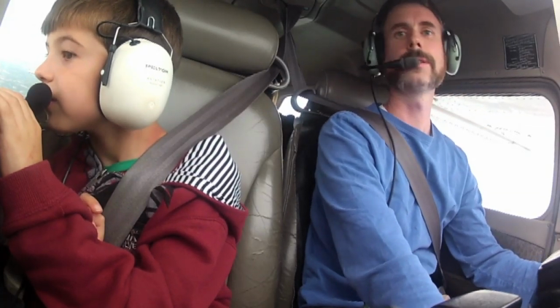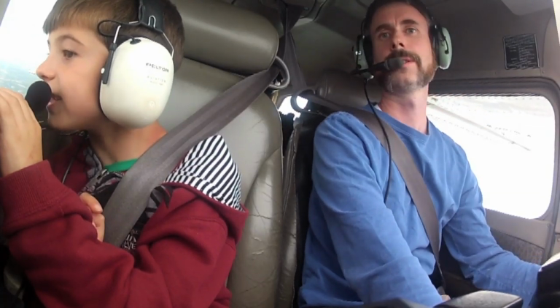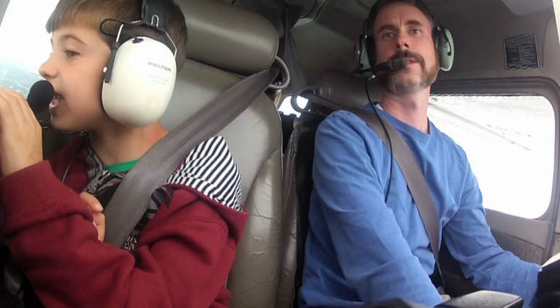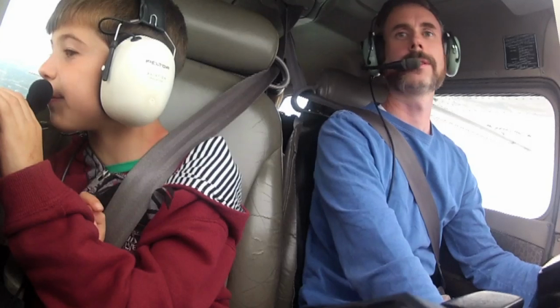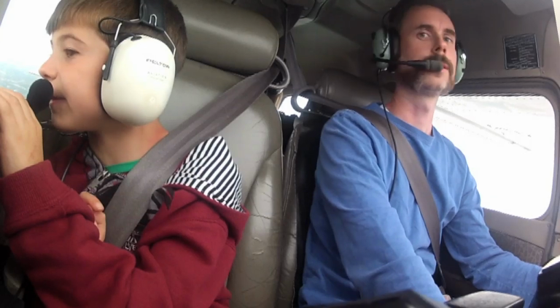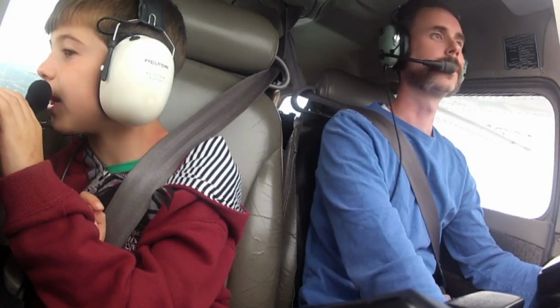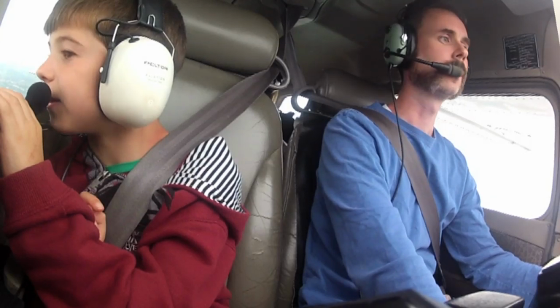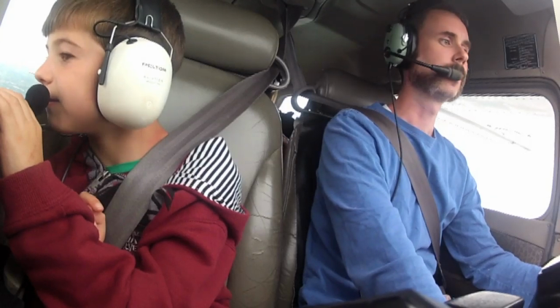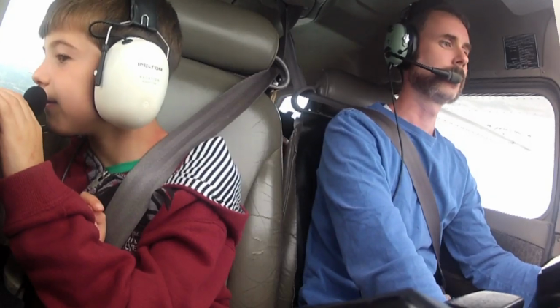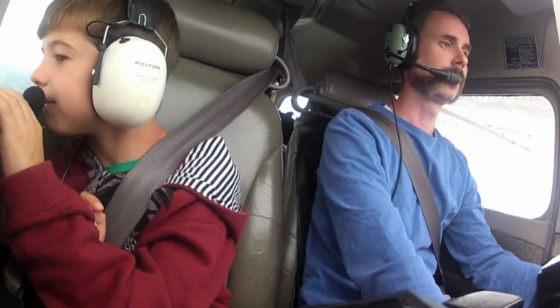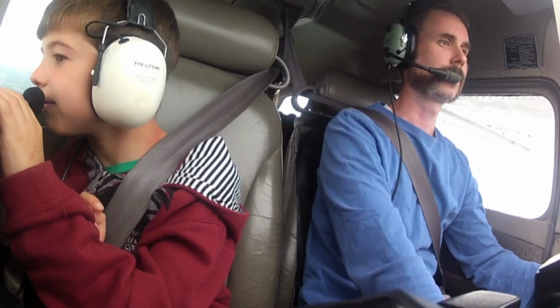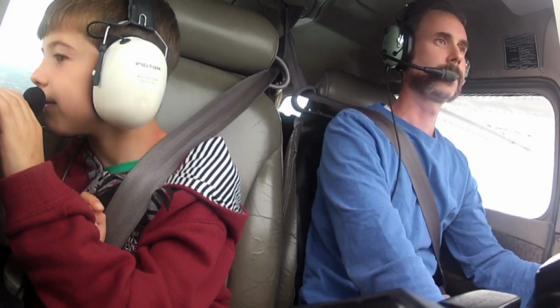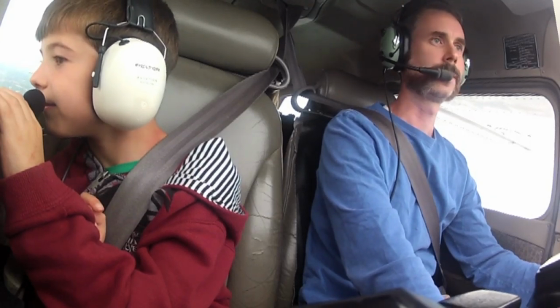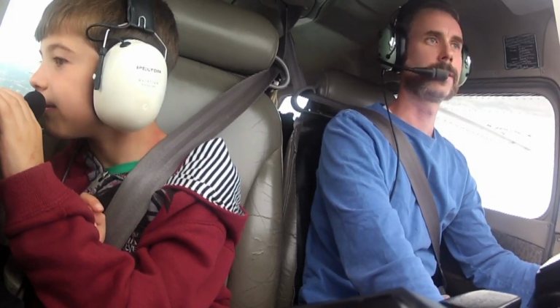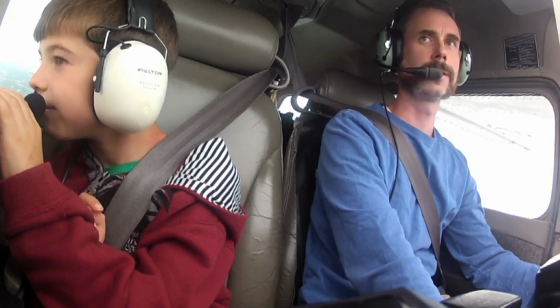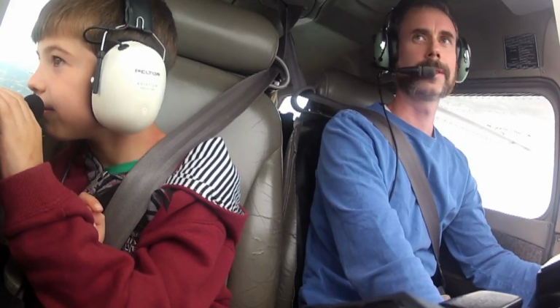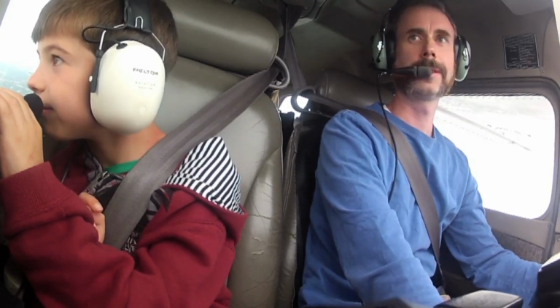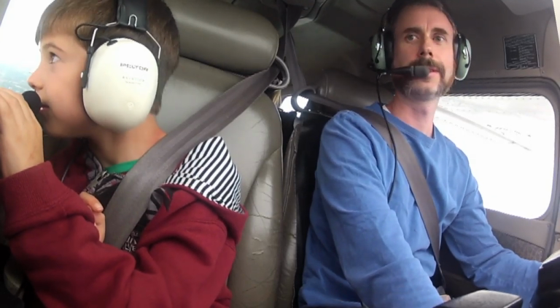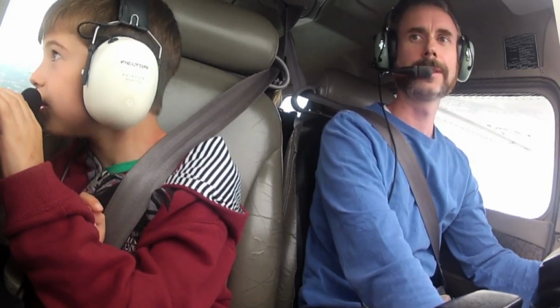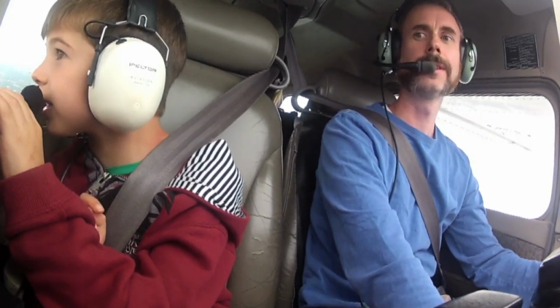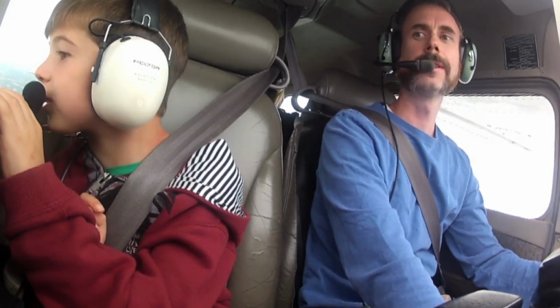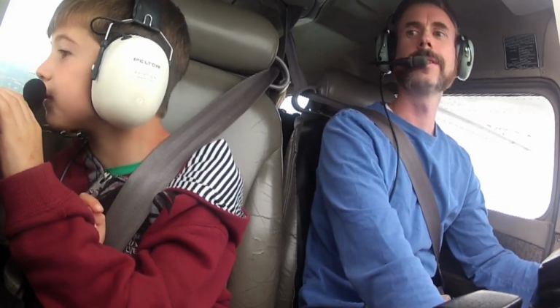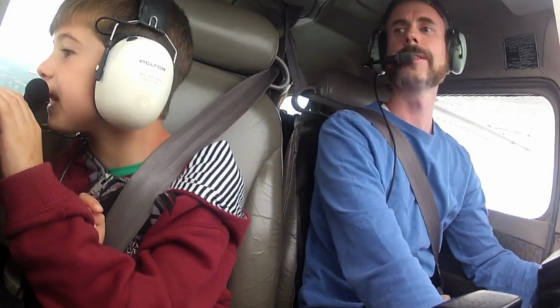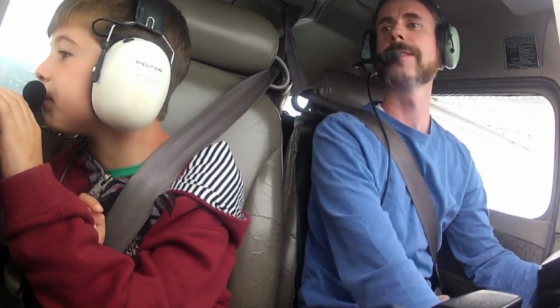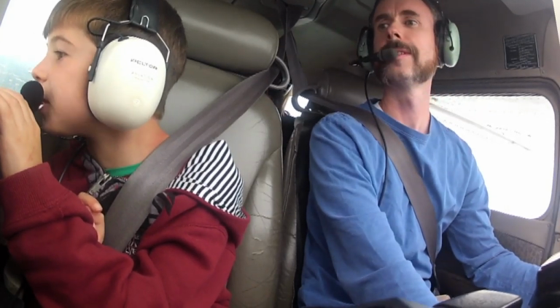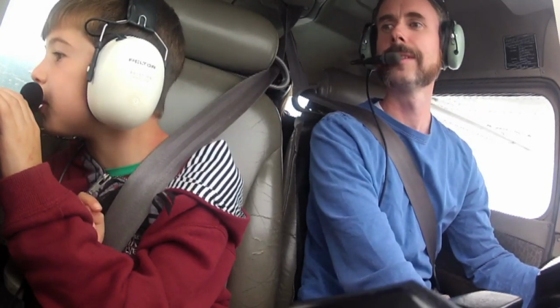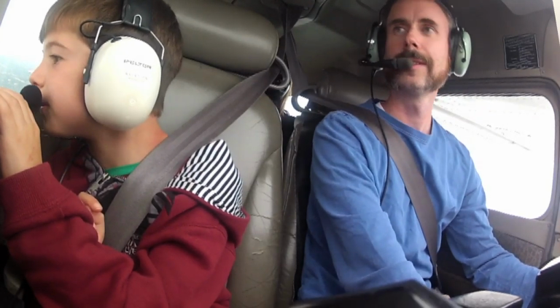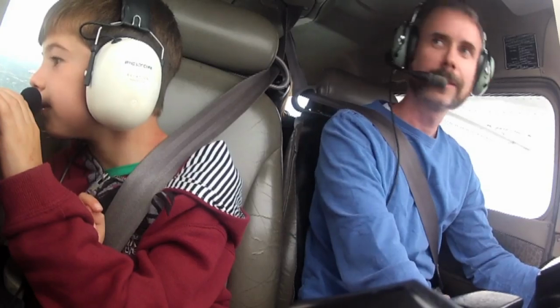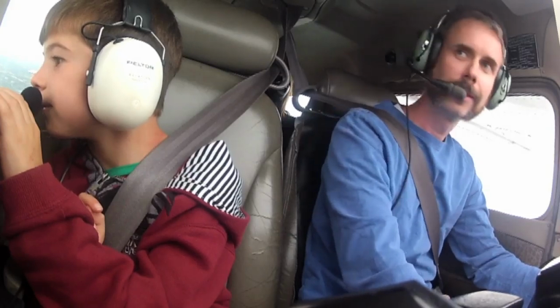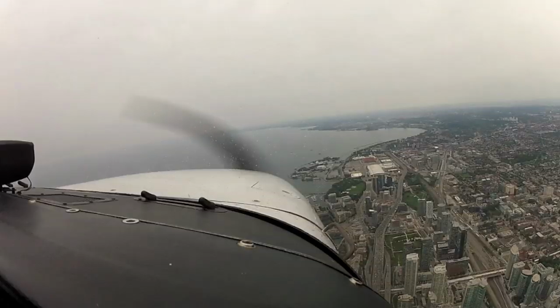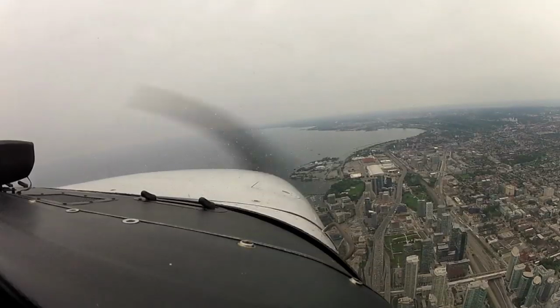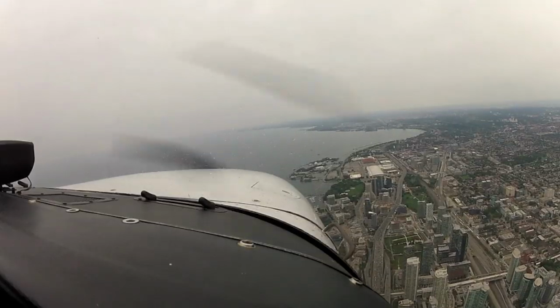Wow, that's amazing. Look at the same tower. Look at those people. Wow, that's amazing.